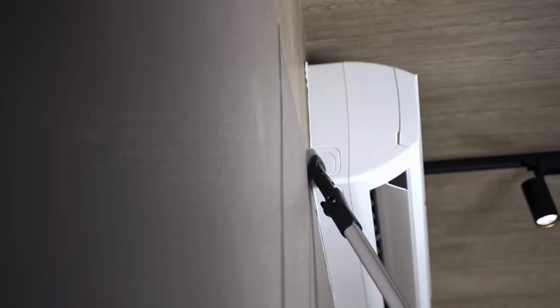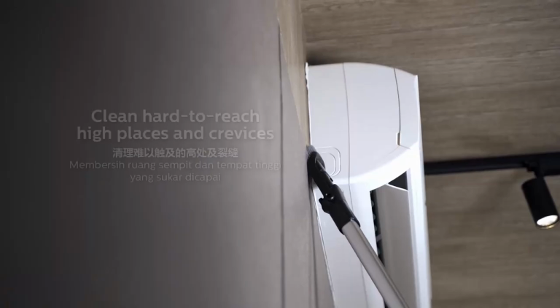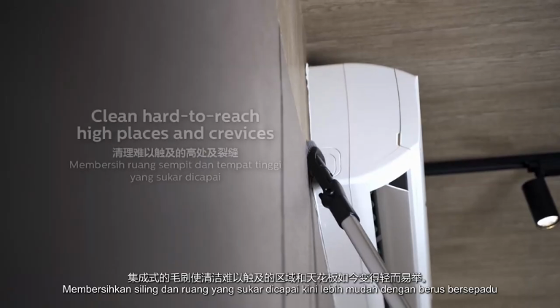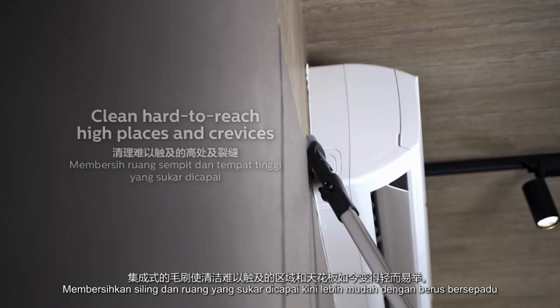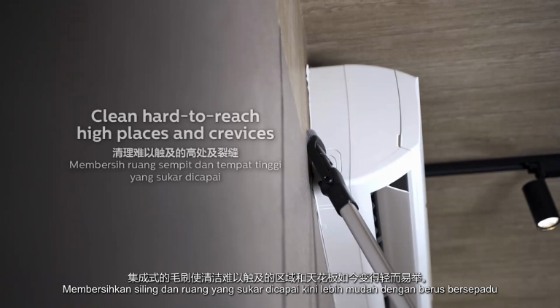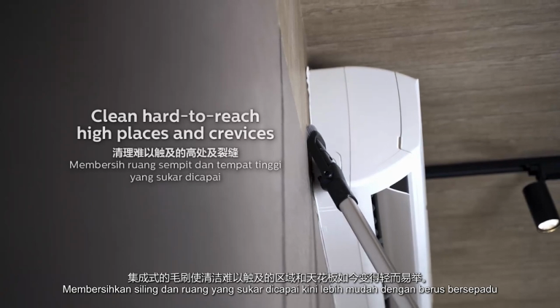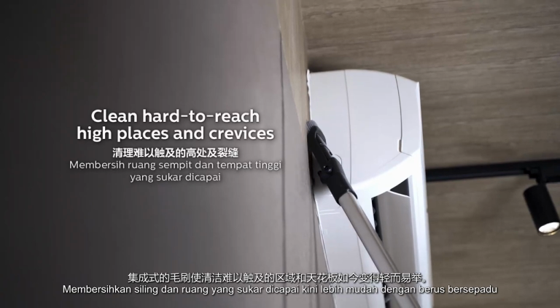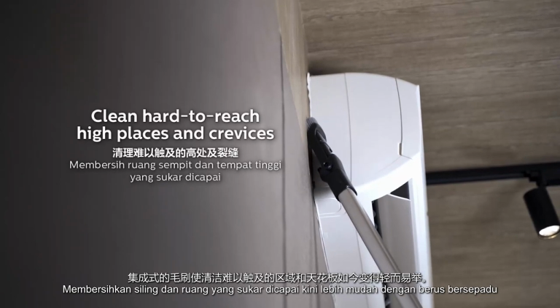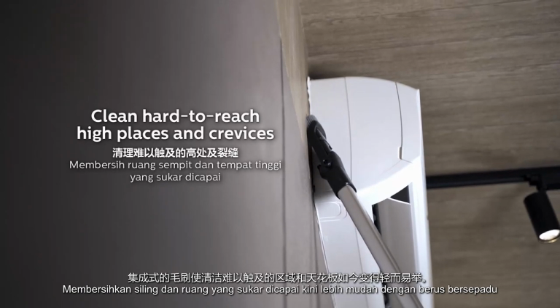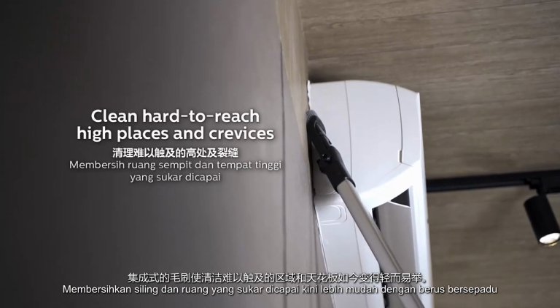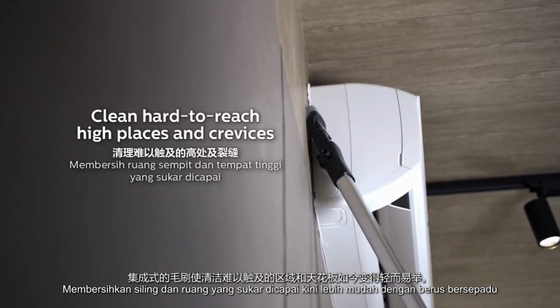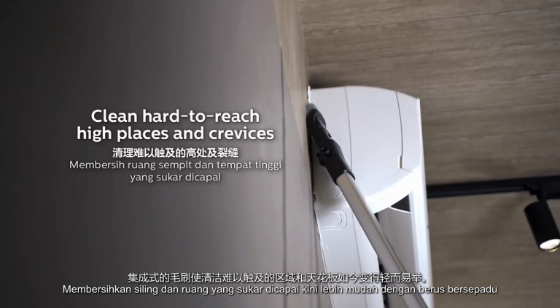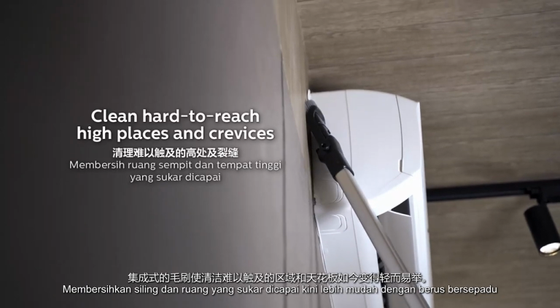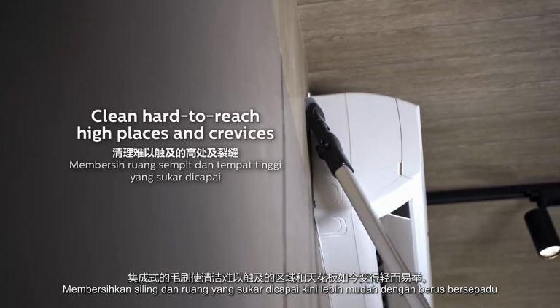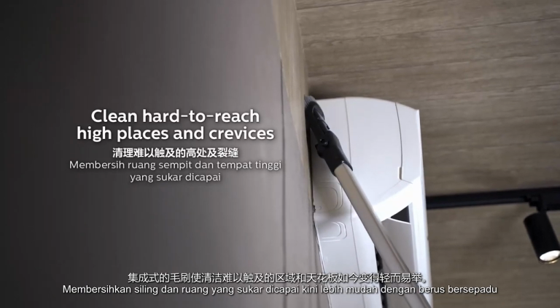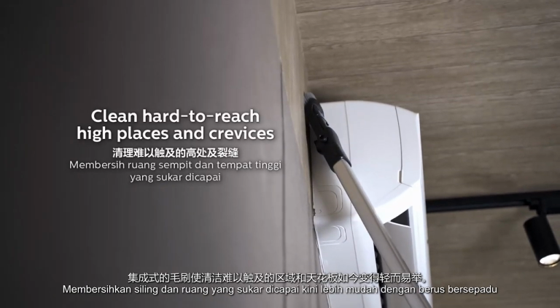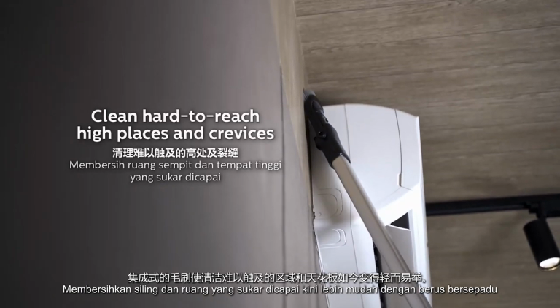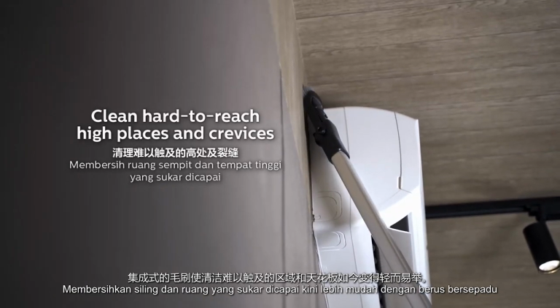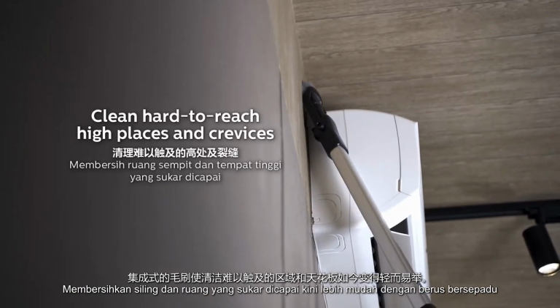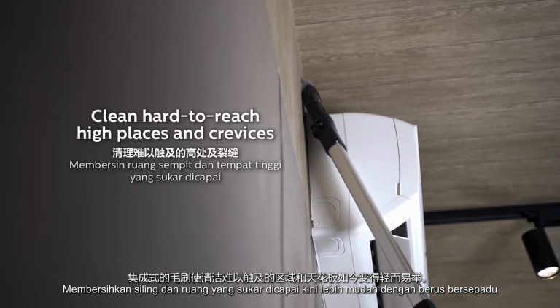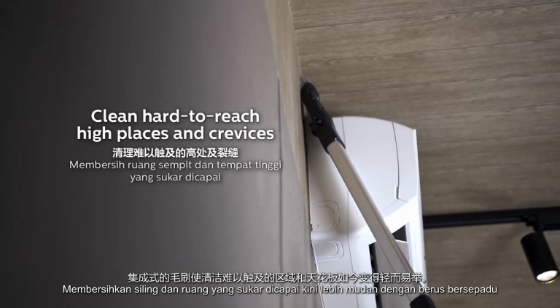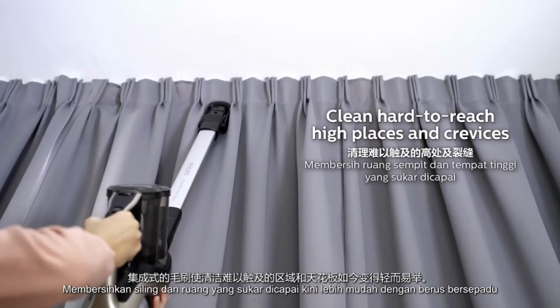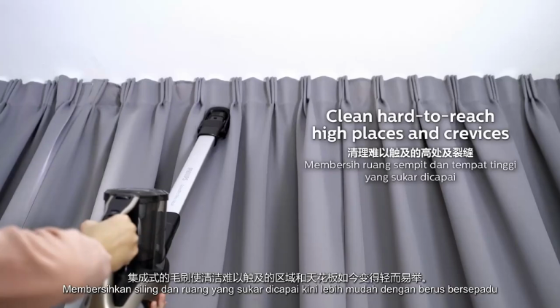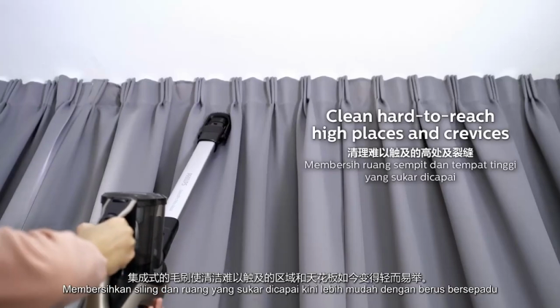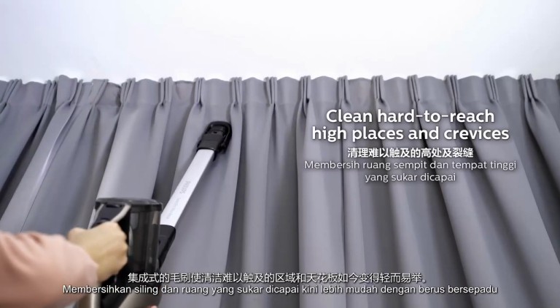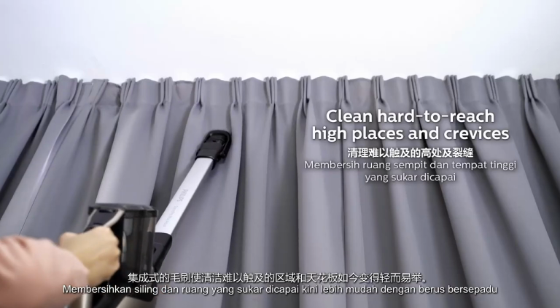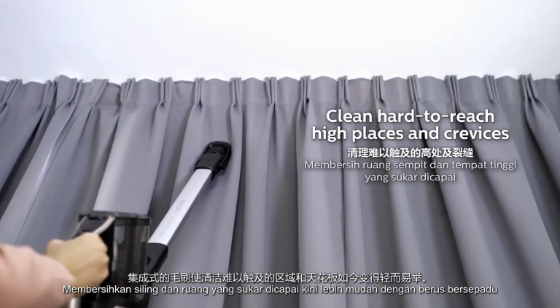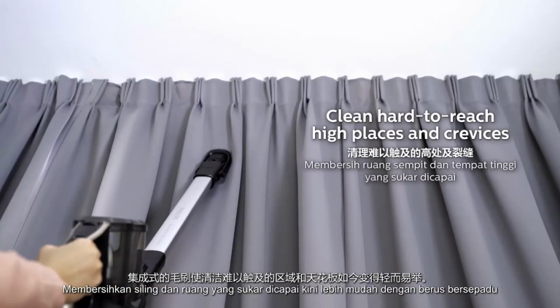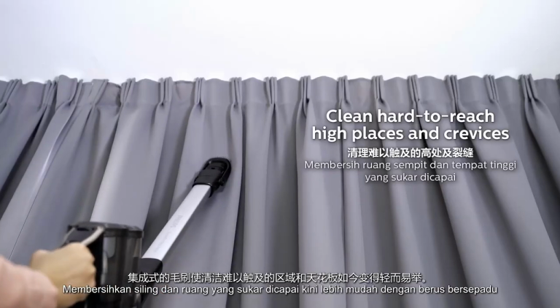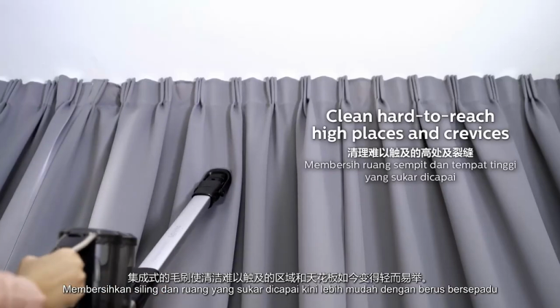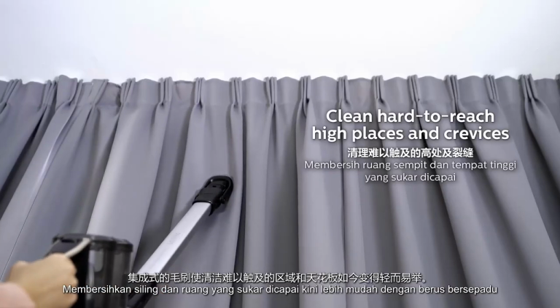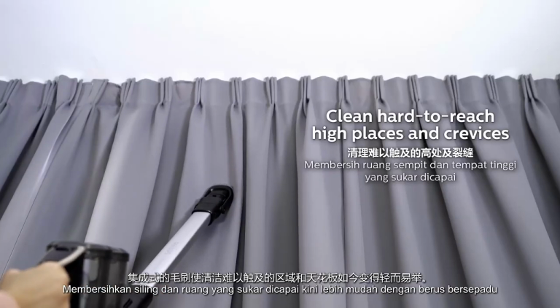Cleaning hard-to-reach areas and sealing is now a breeze with the integrated brush.